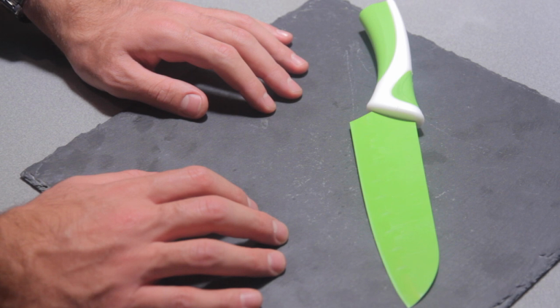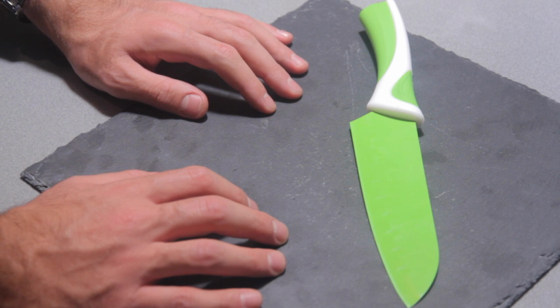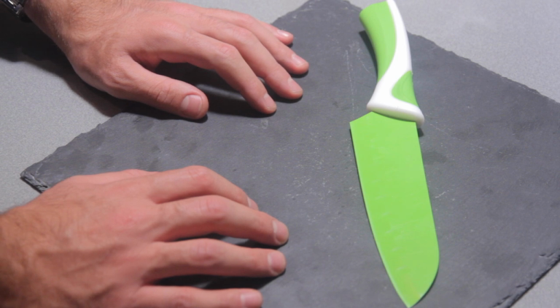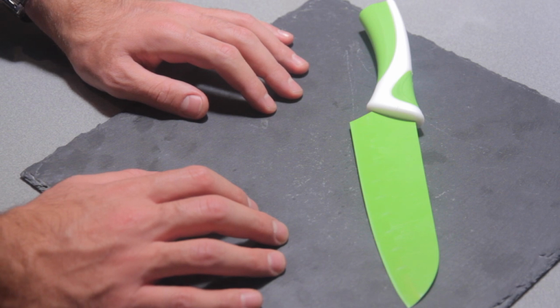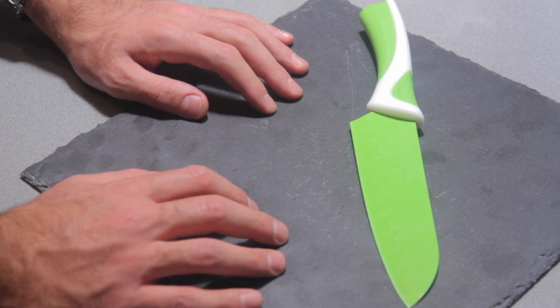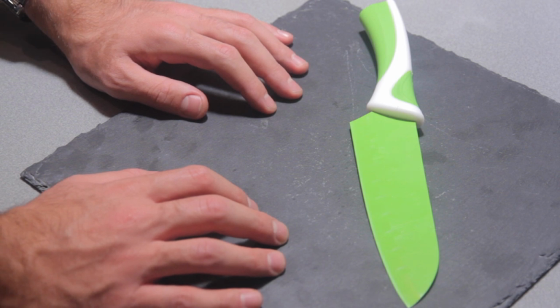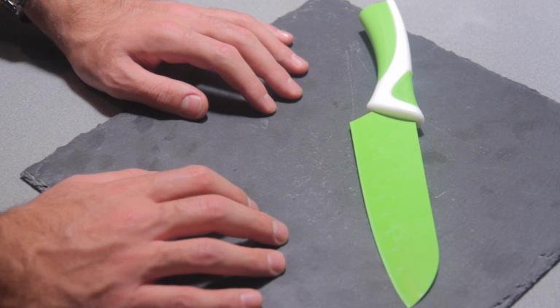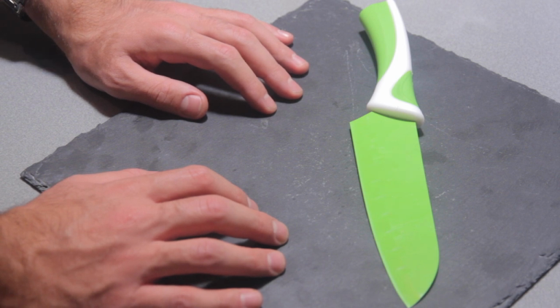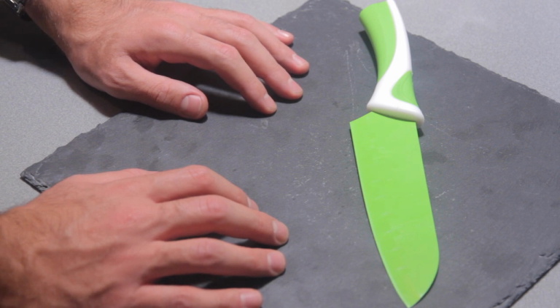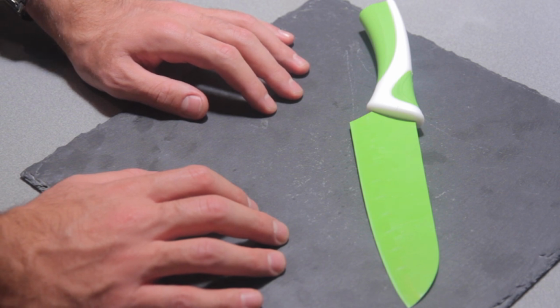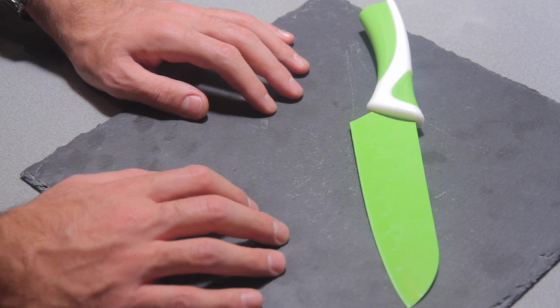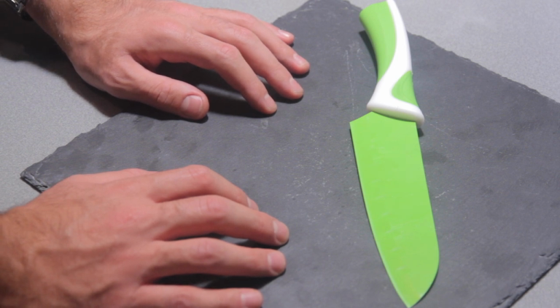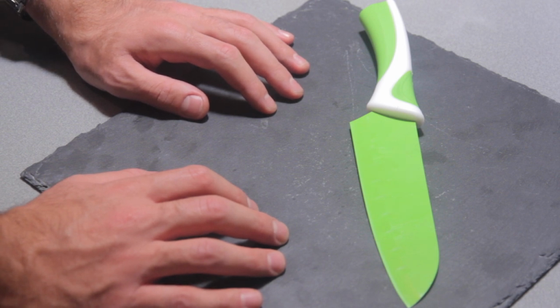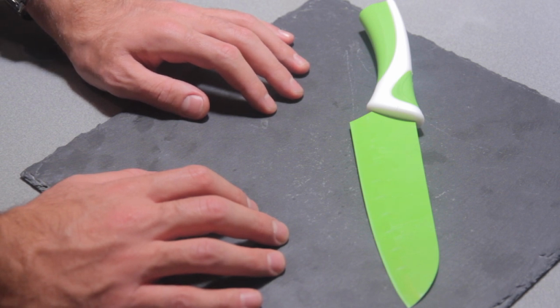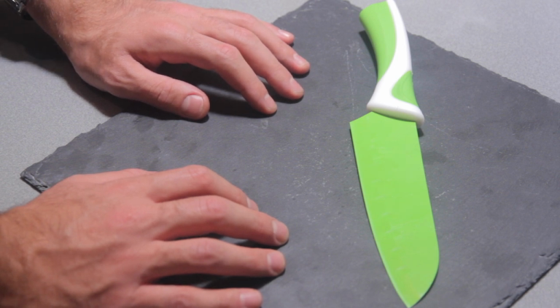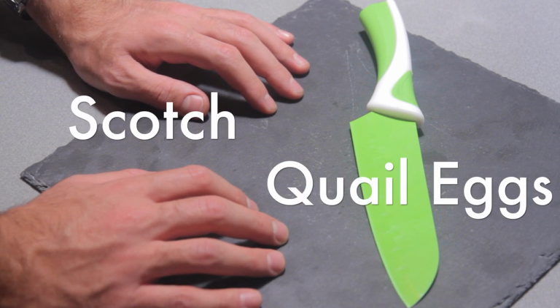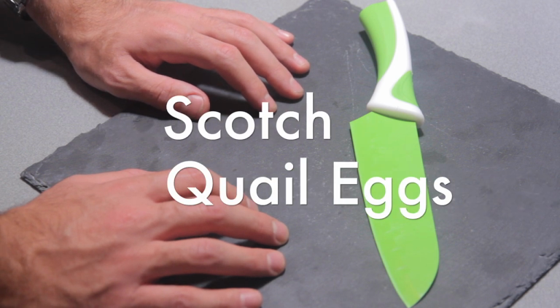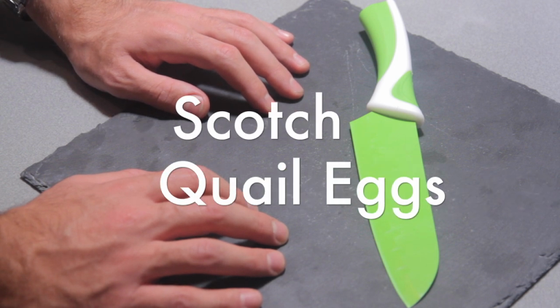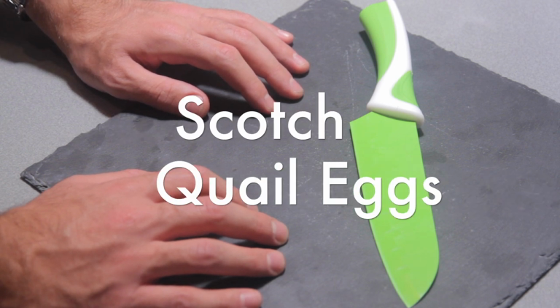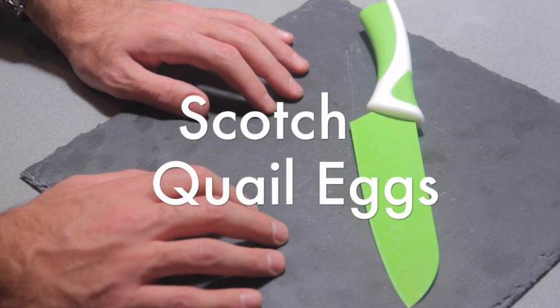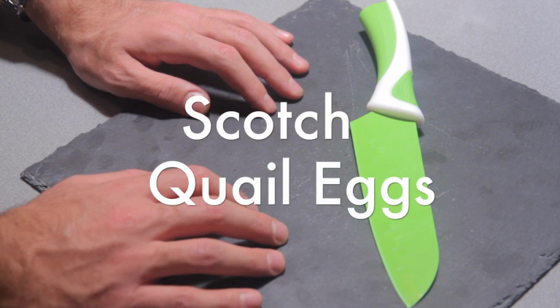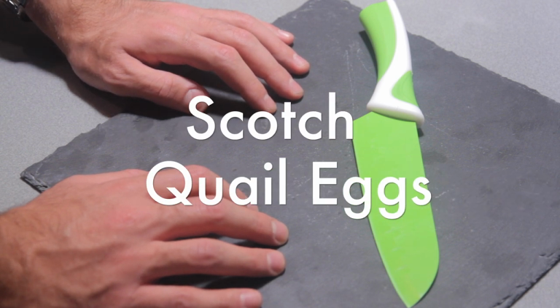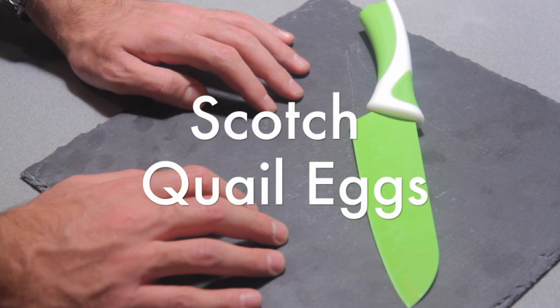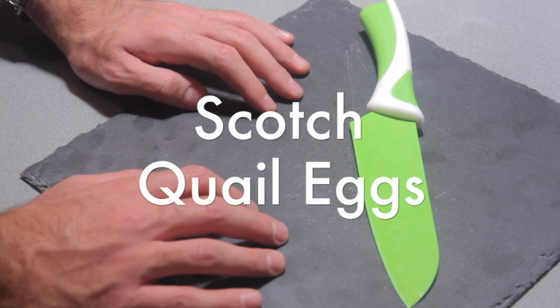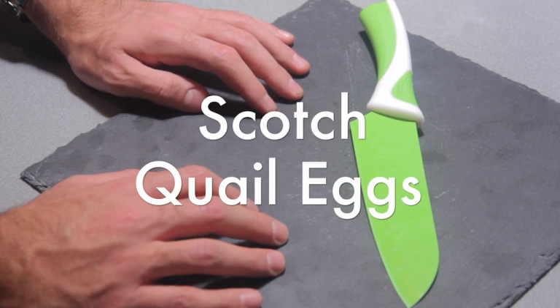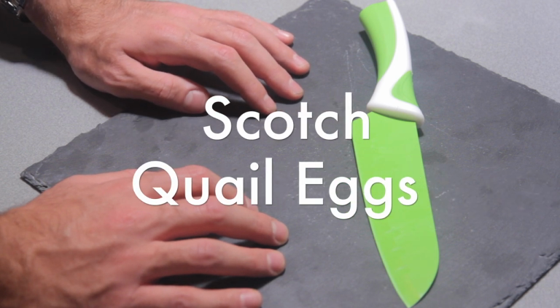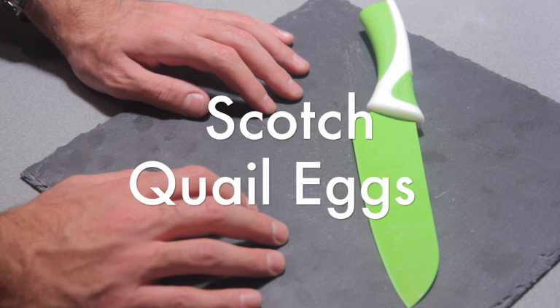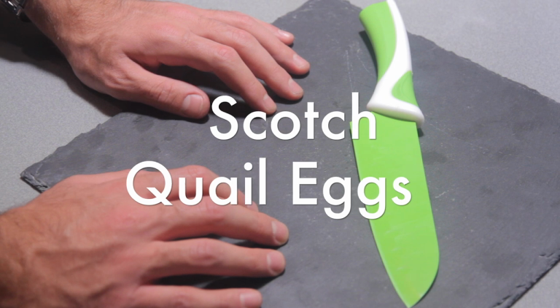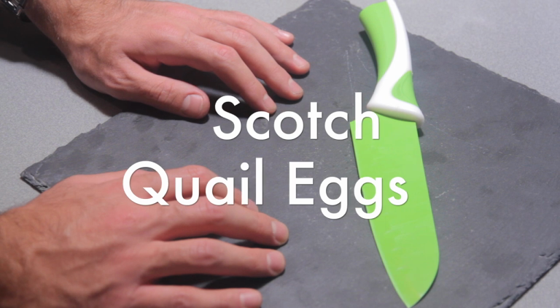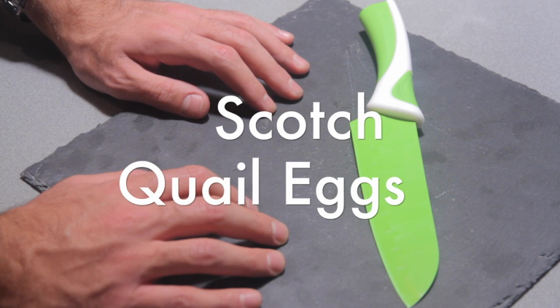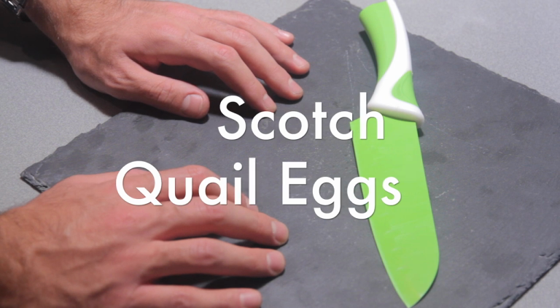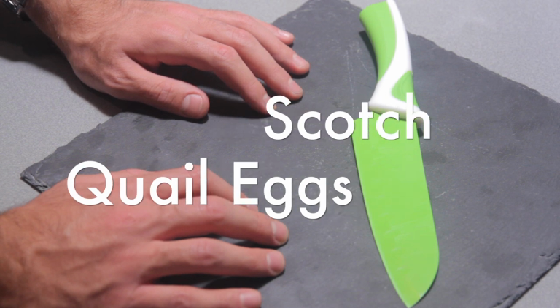Hi guys, this is 2 Italians from Barbecue Madrid and today we are going to see how to prepare scotch quail eggs.